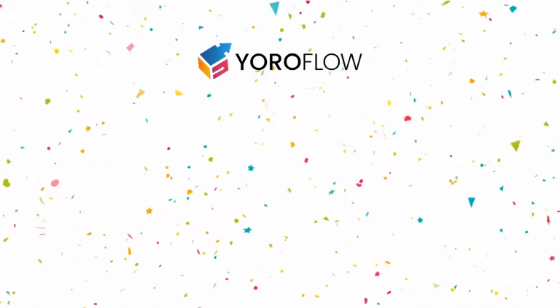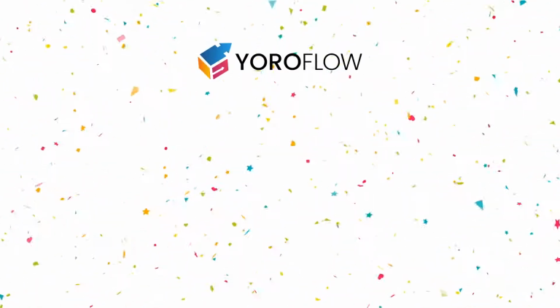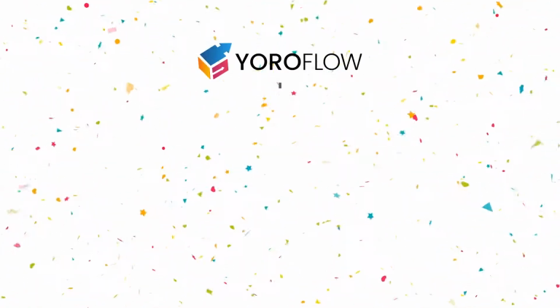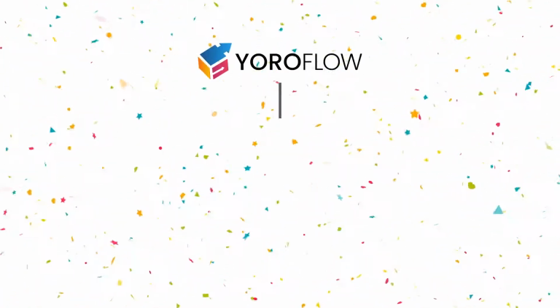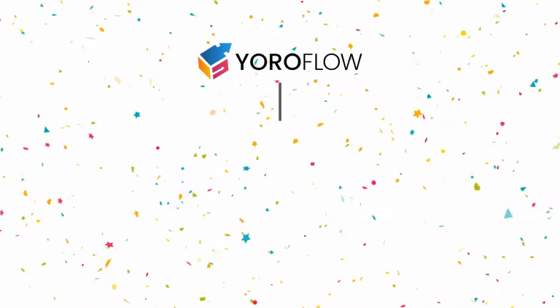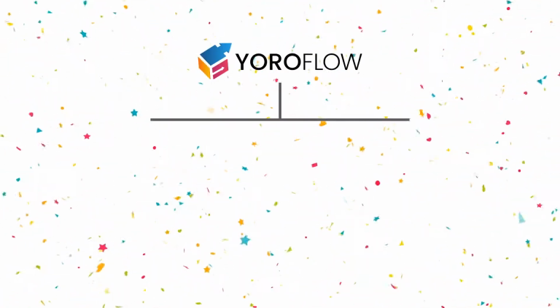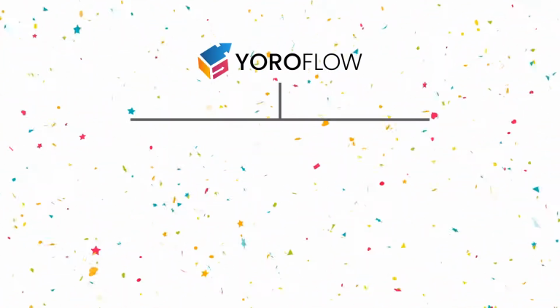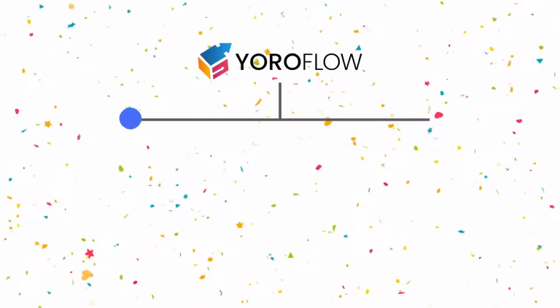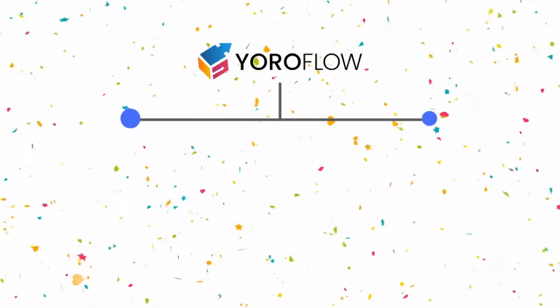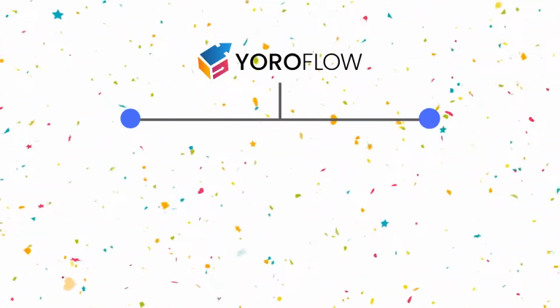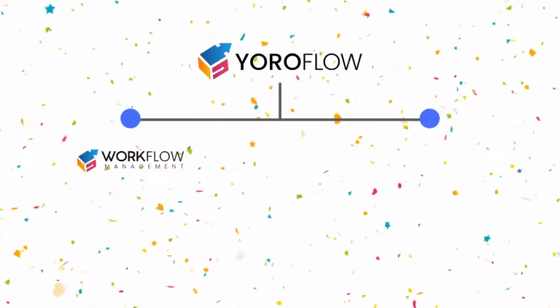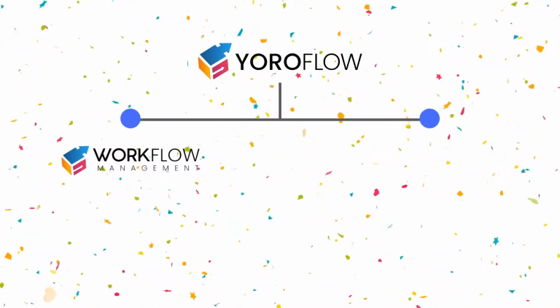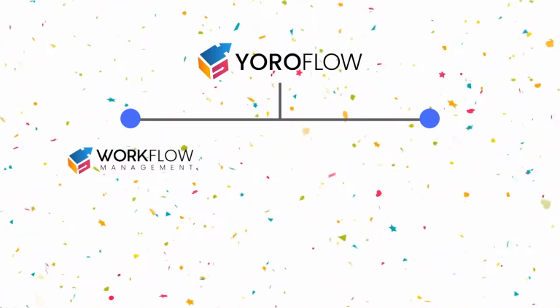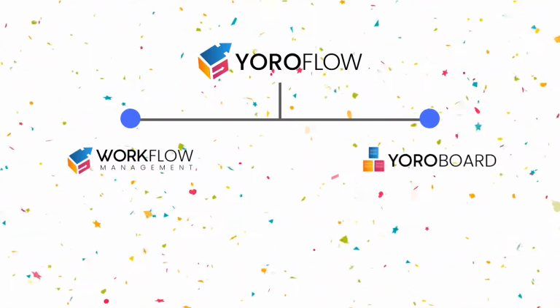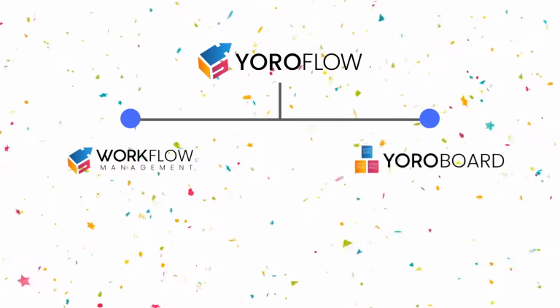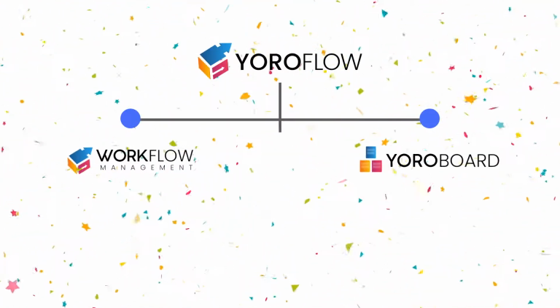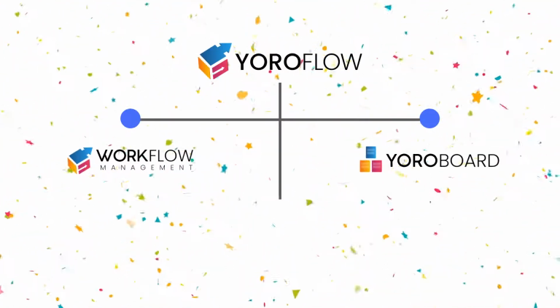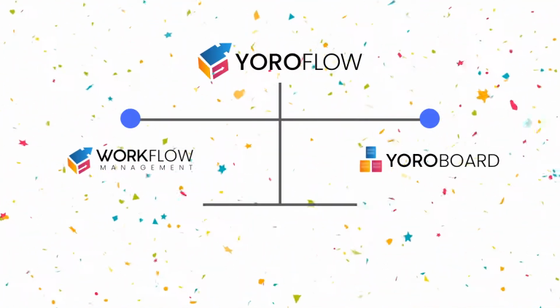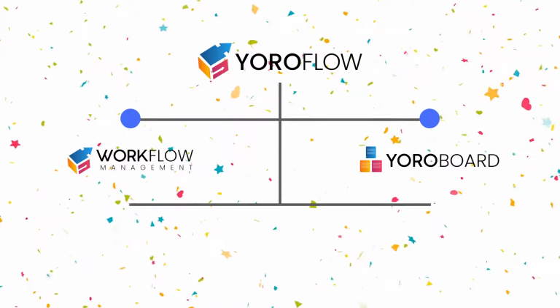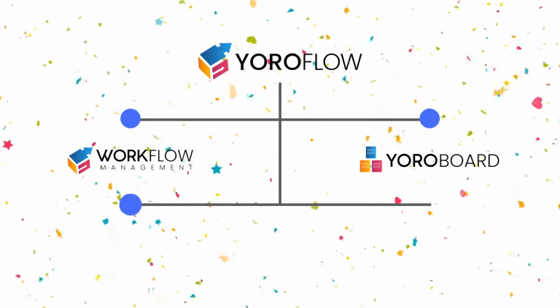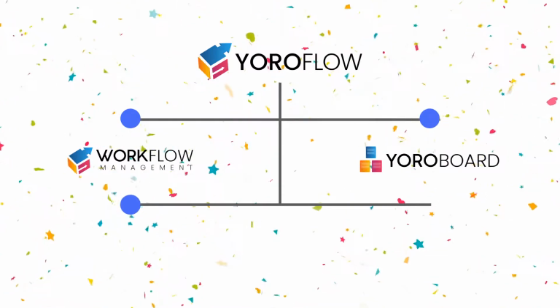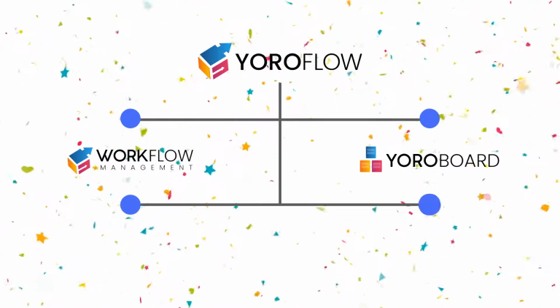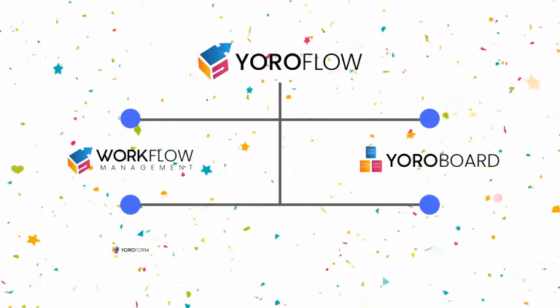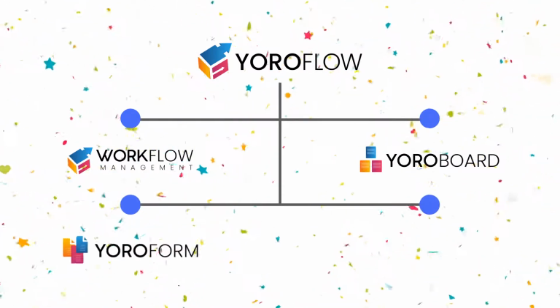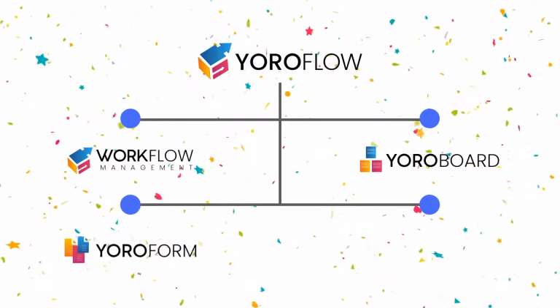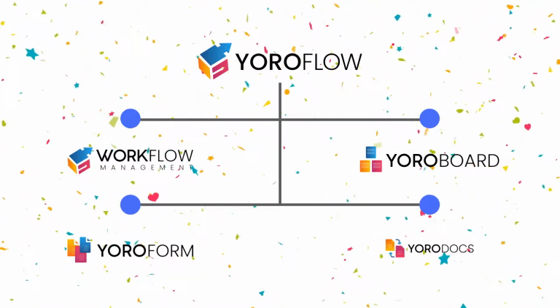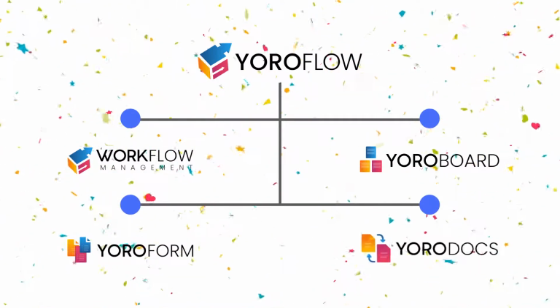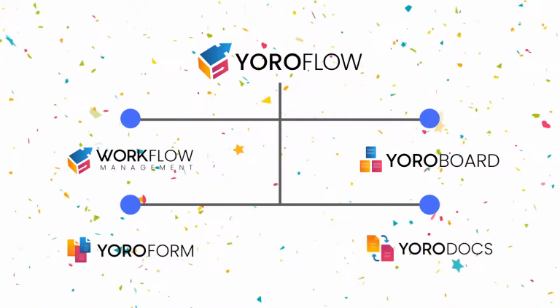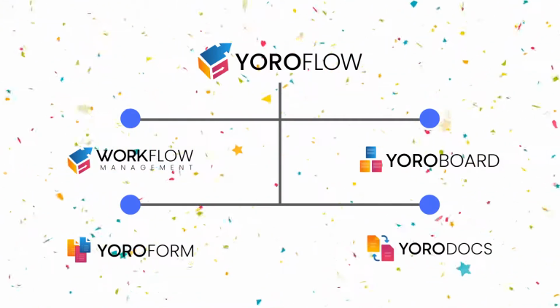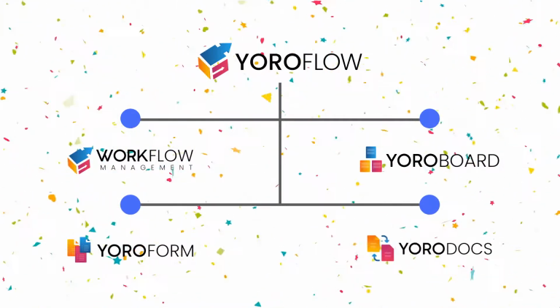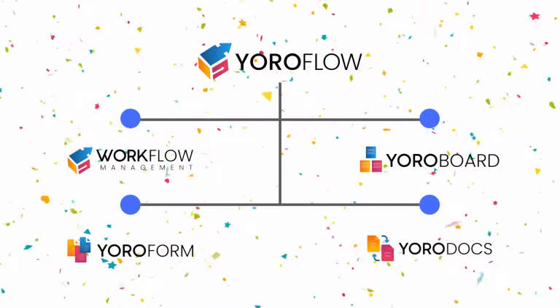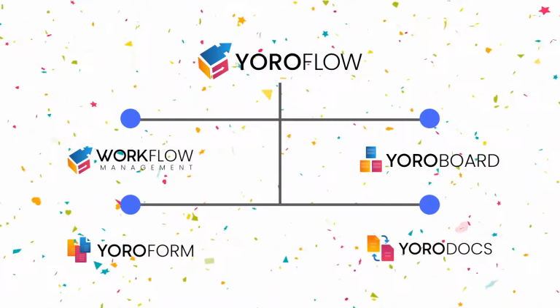Euroflow is a complete all-in-one workplace automation platform, with a few built-in features explained here.